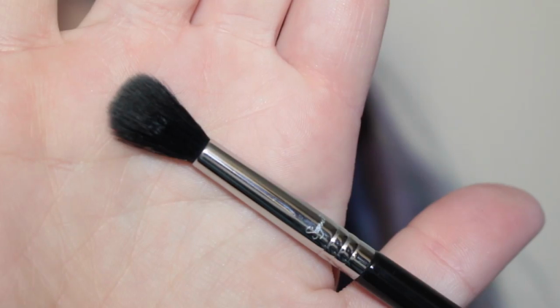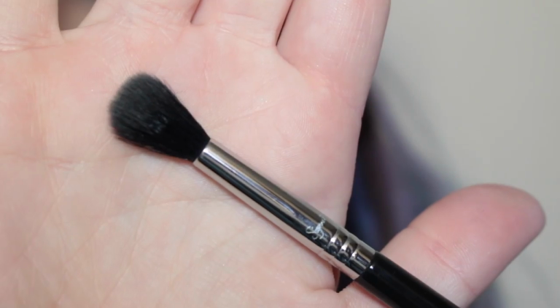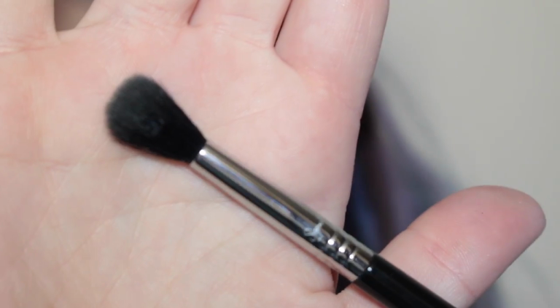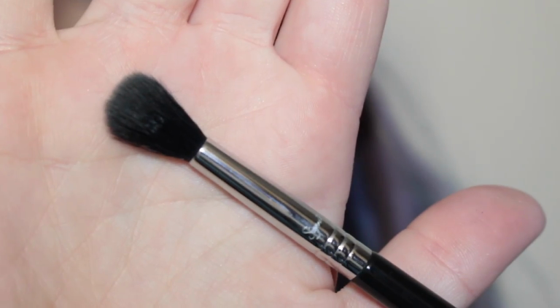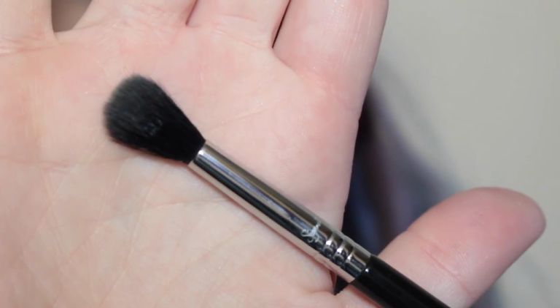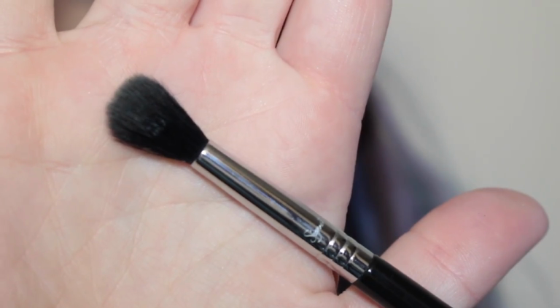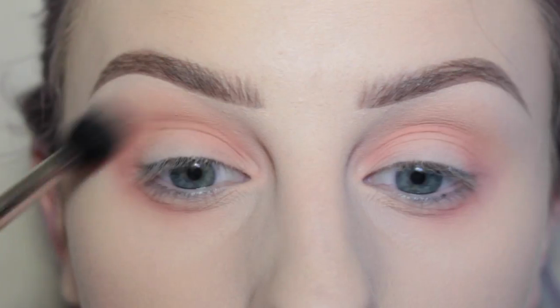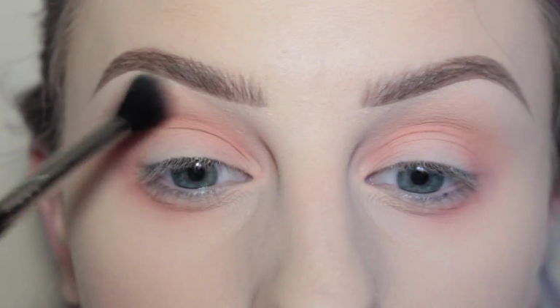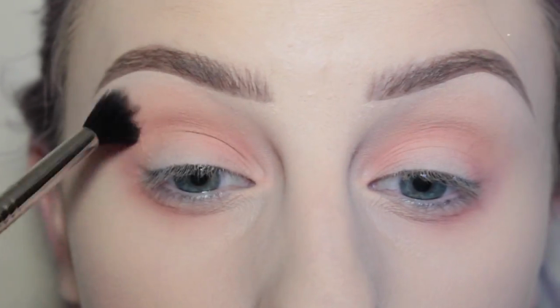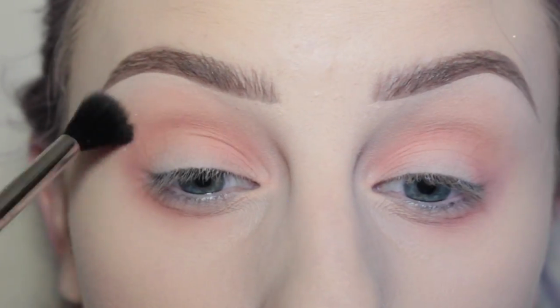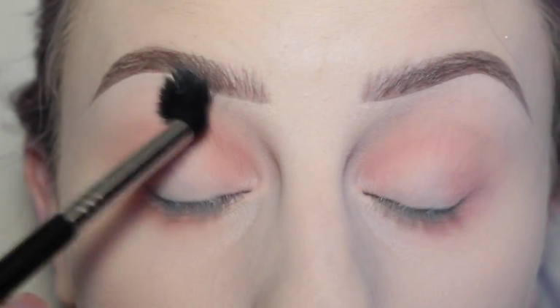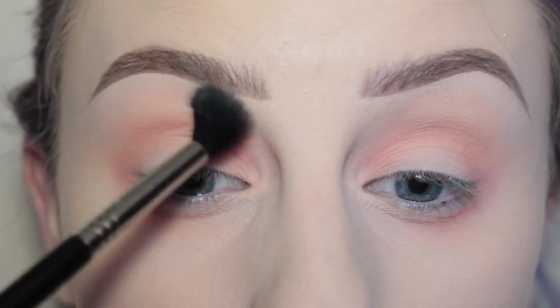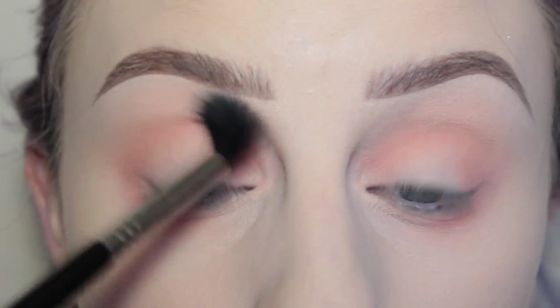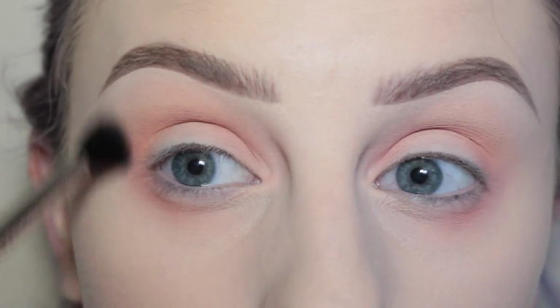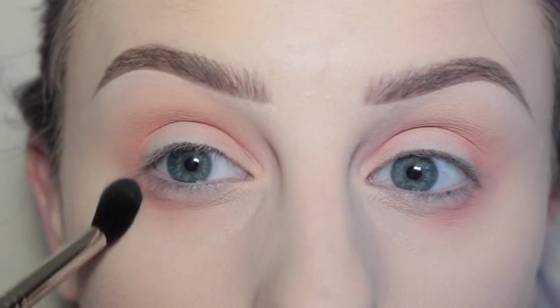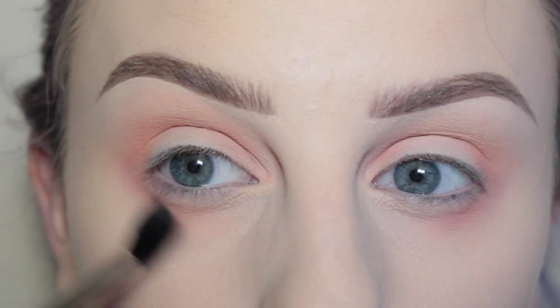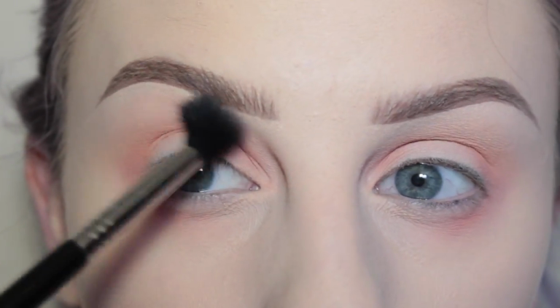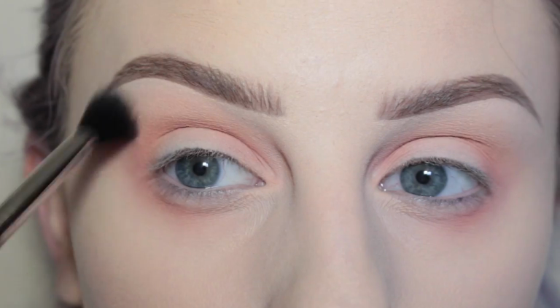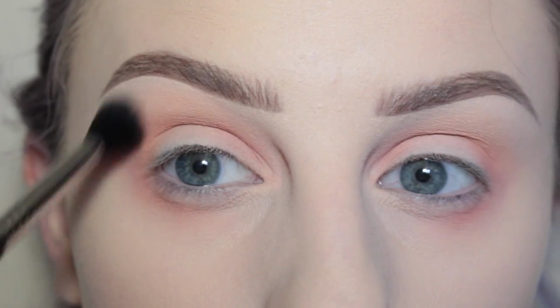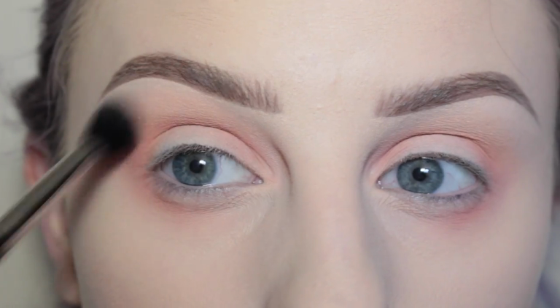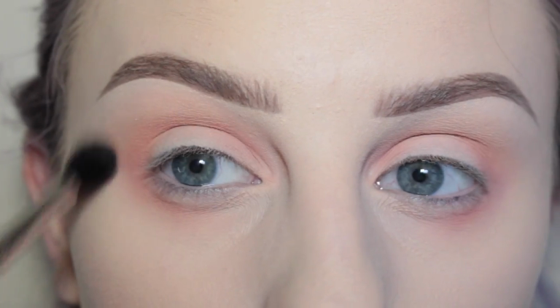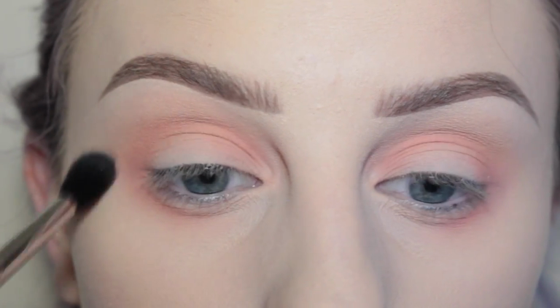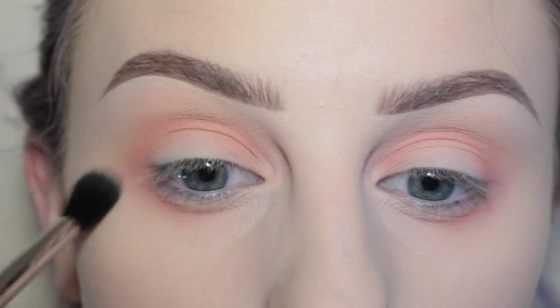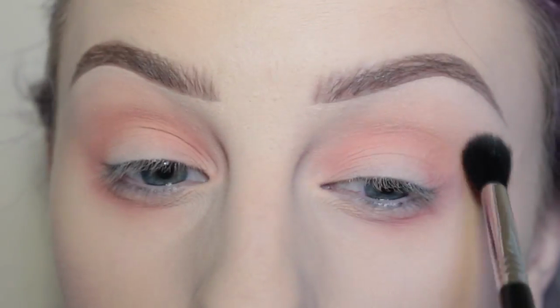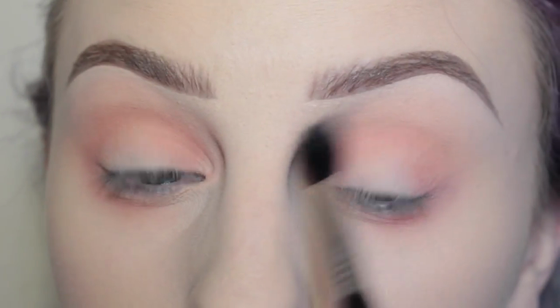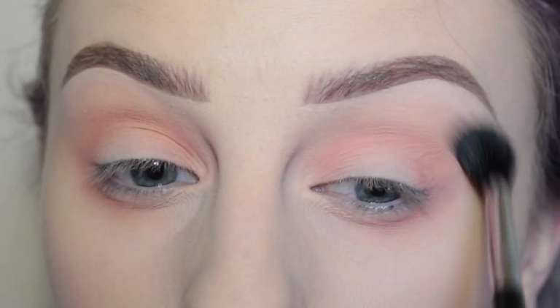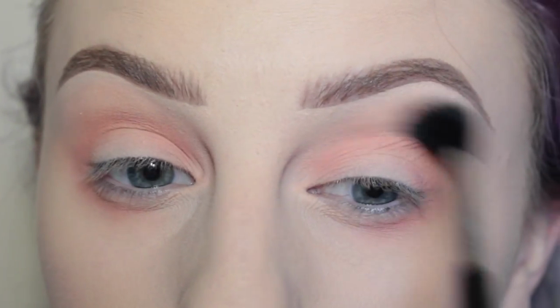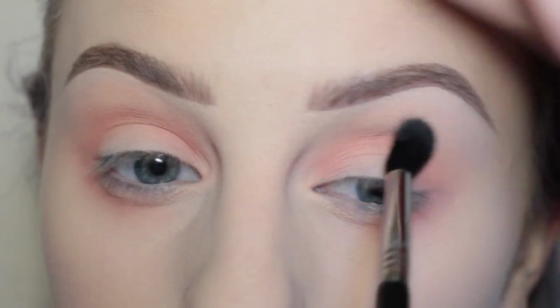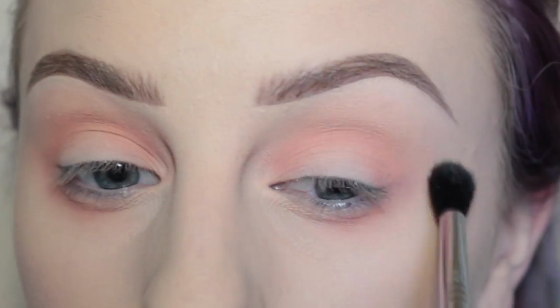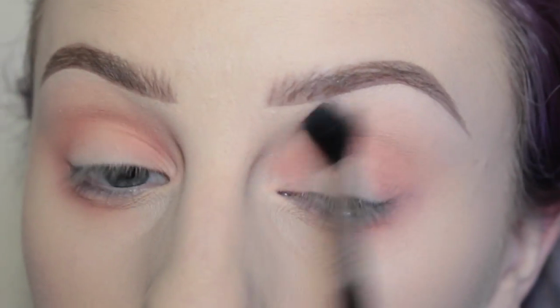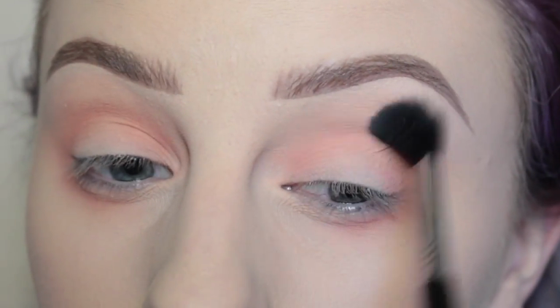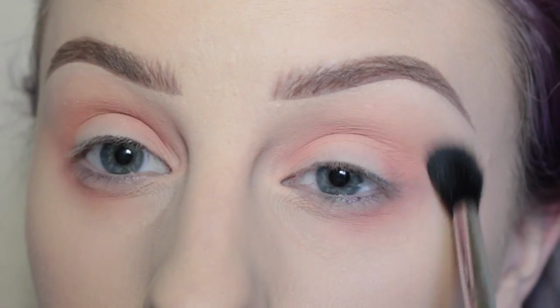Taking my Sigma E40 blending brush again, I'm just going over all of the edges to make sure there are no harsh lines.